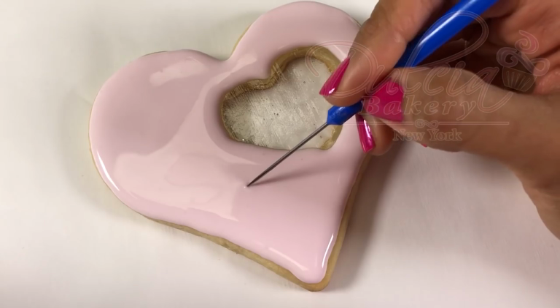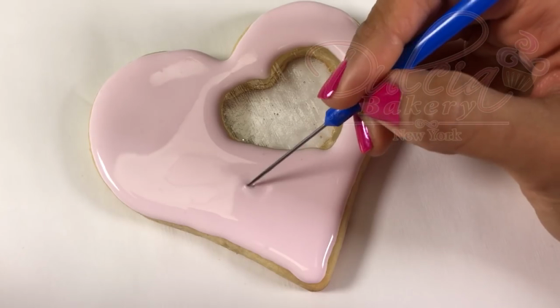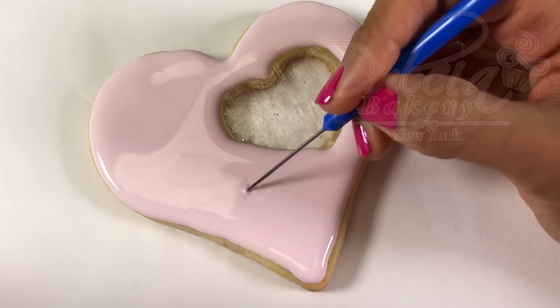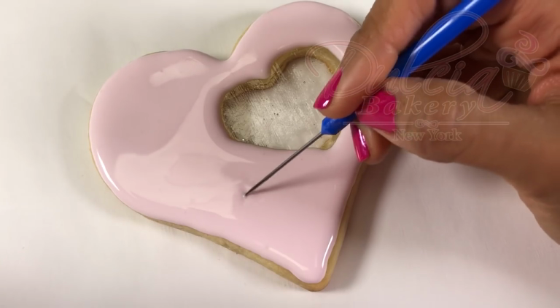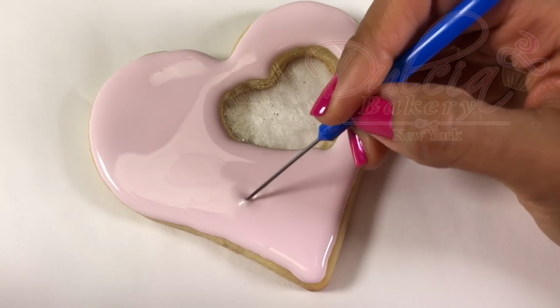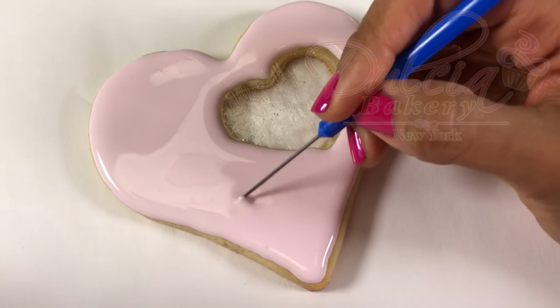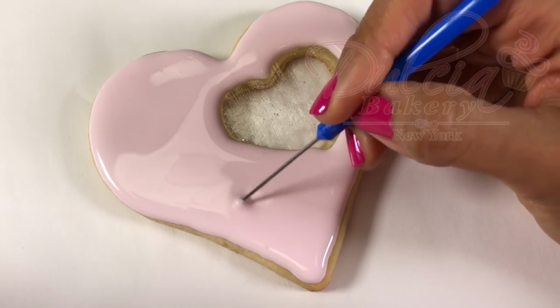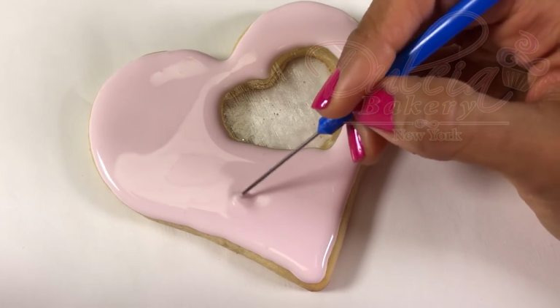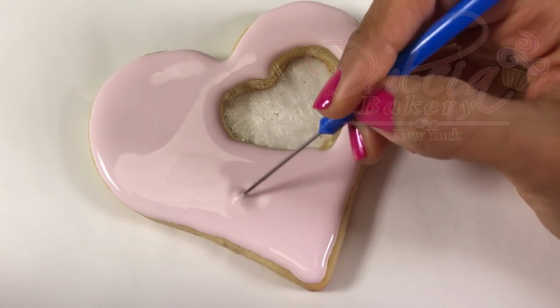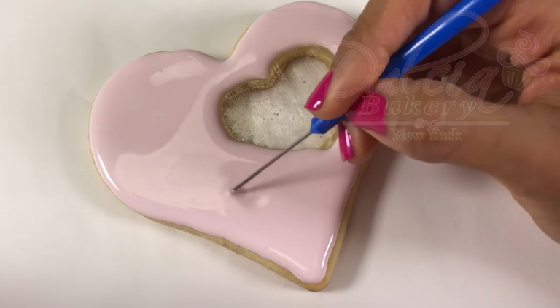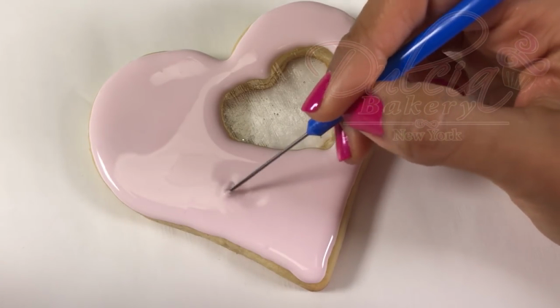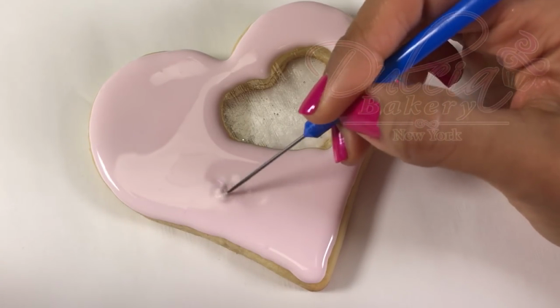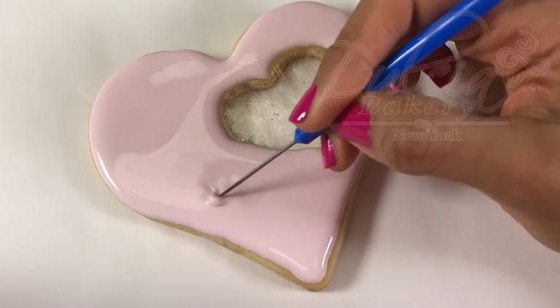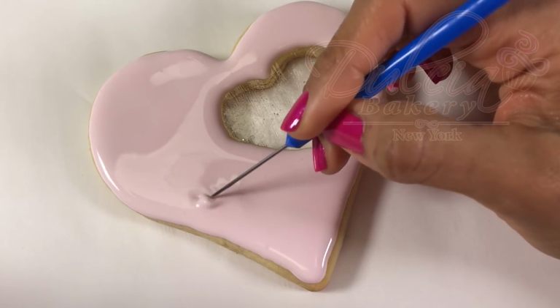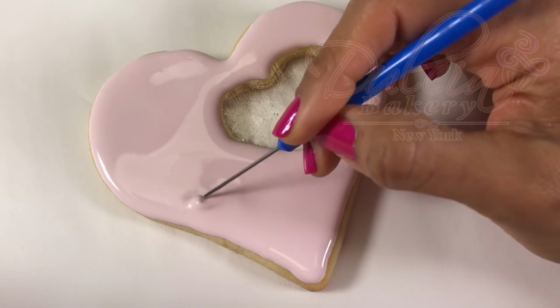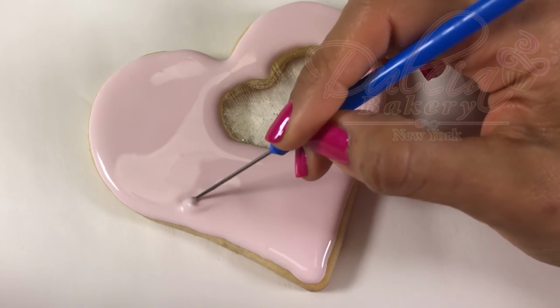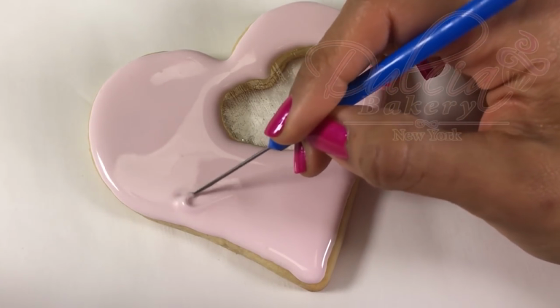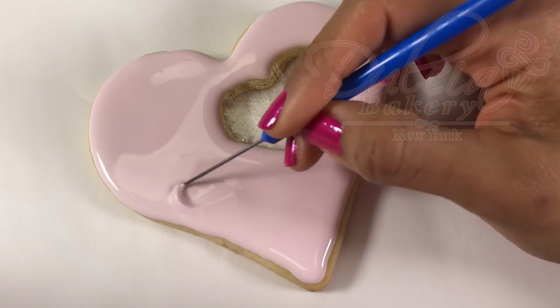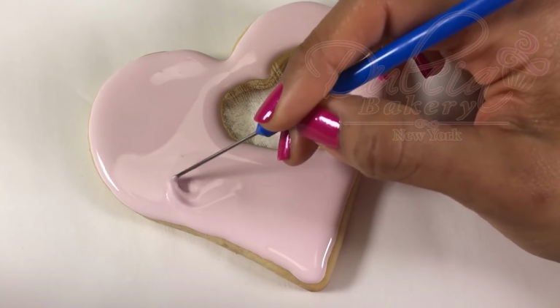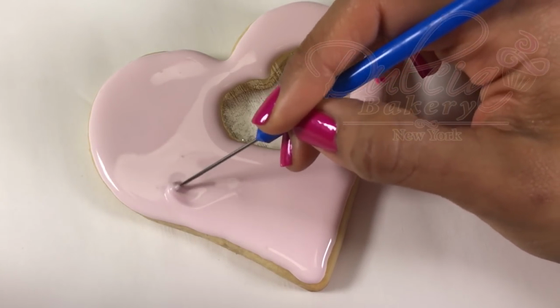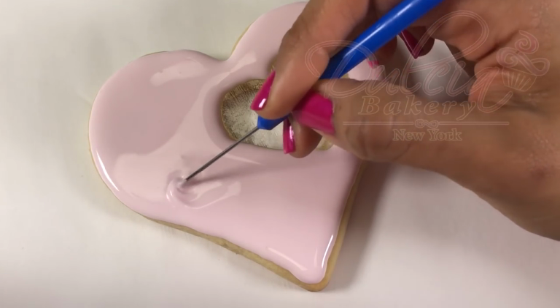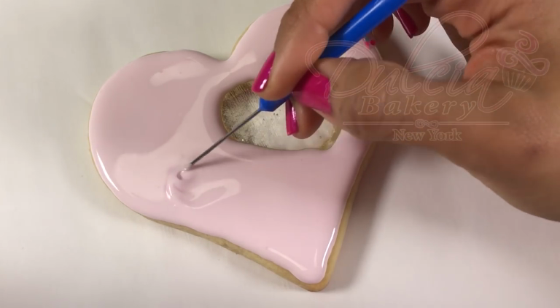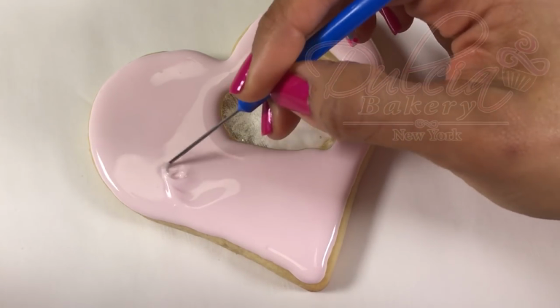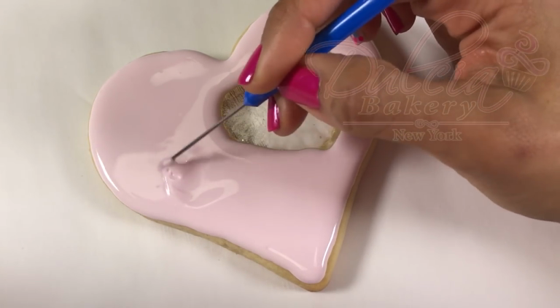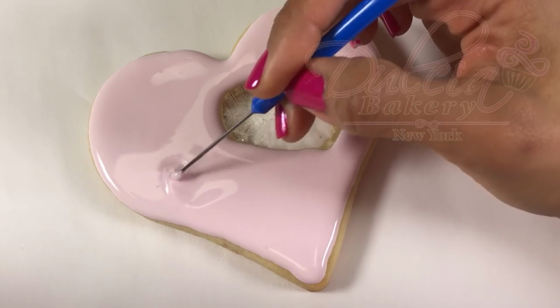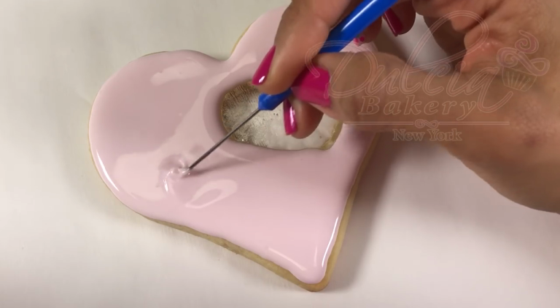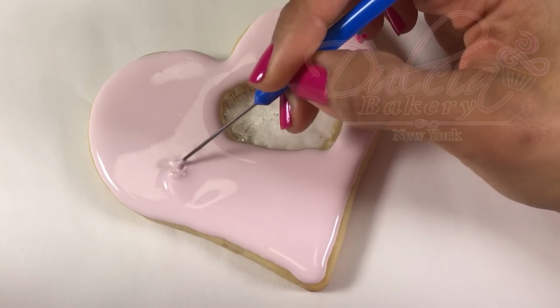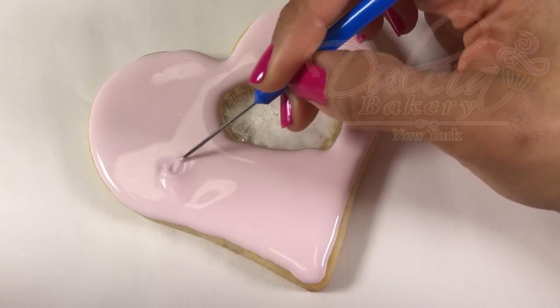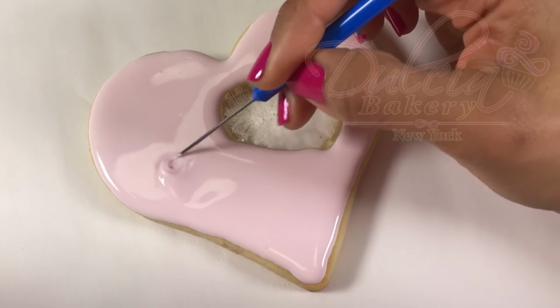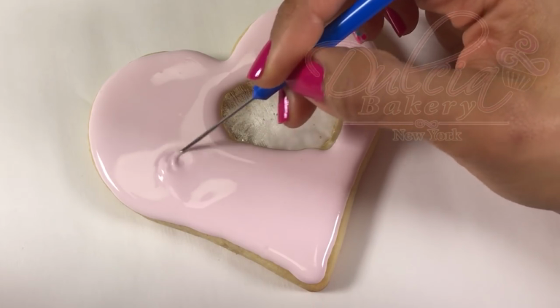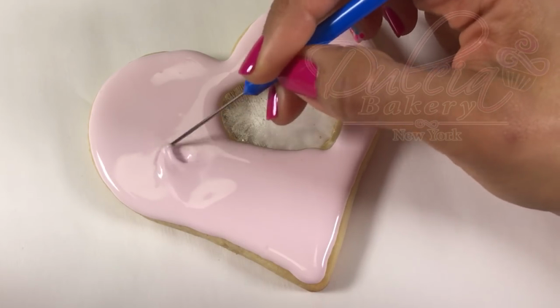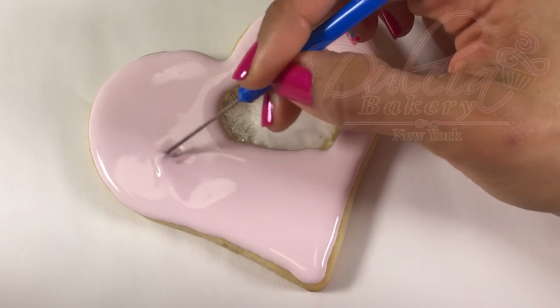Once you have flooded the entire cookie, you can use the scribe tool to evenly distribute the icing.